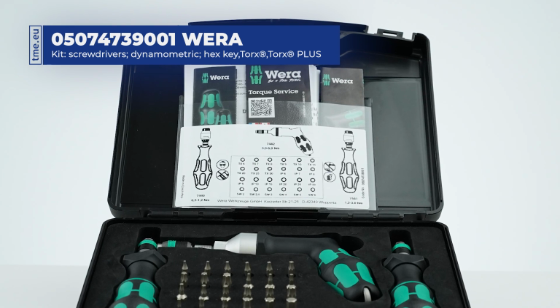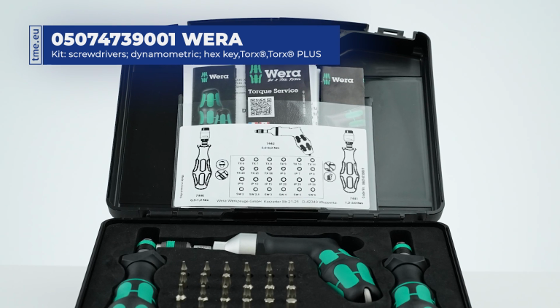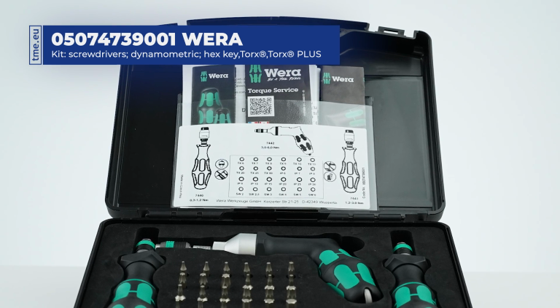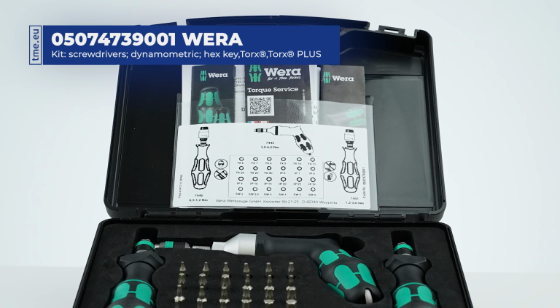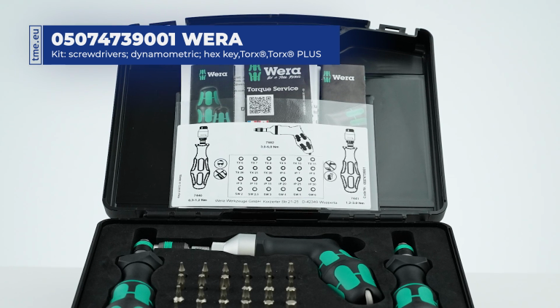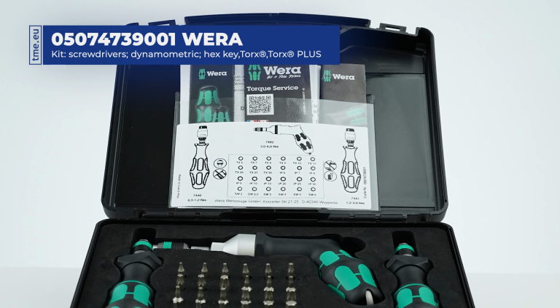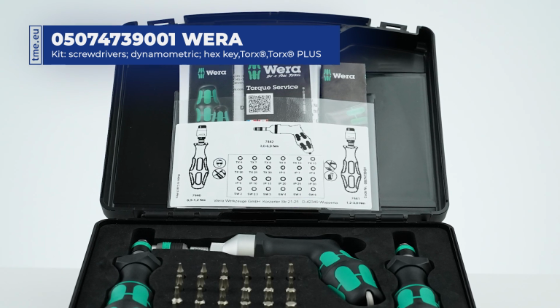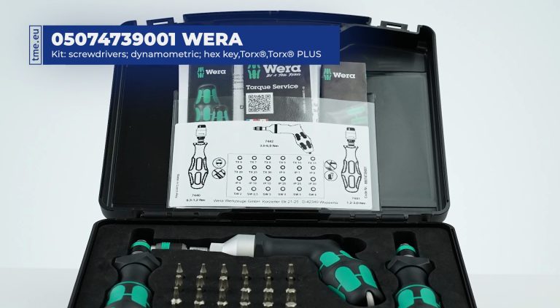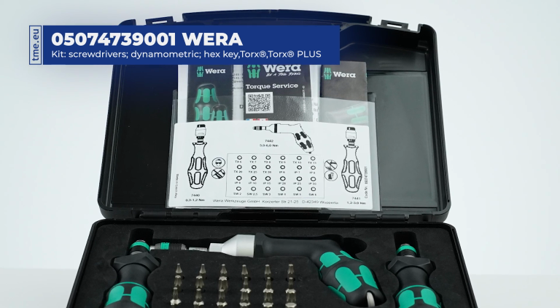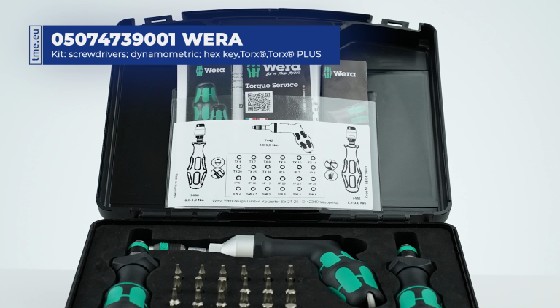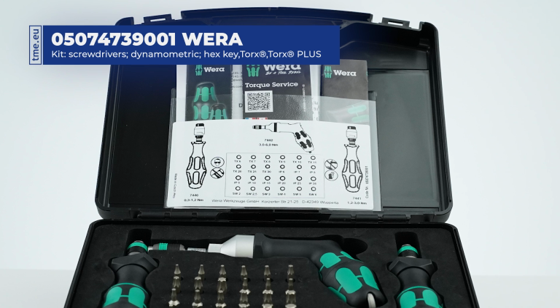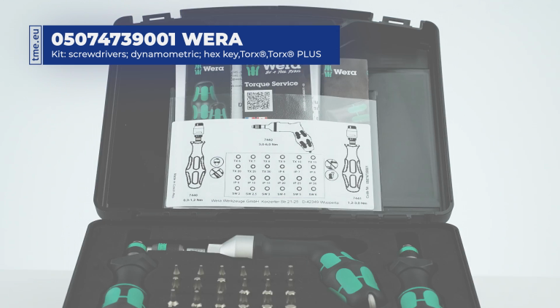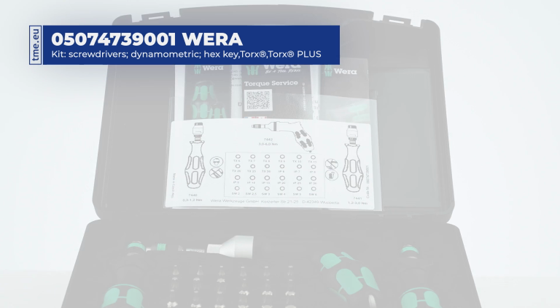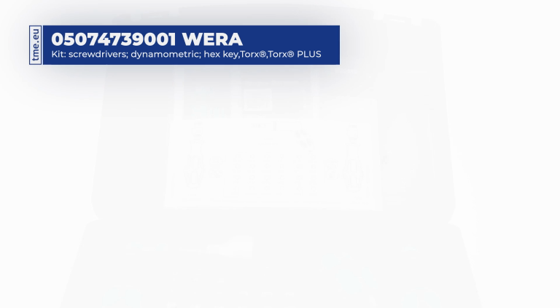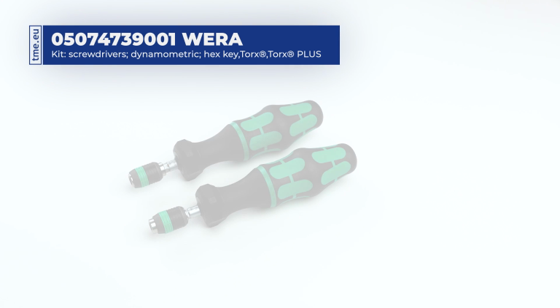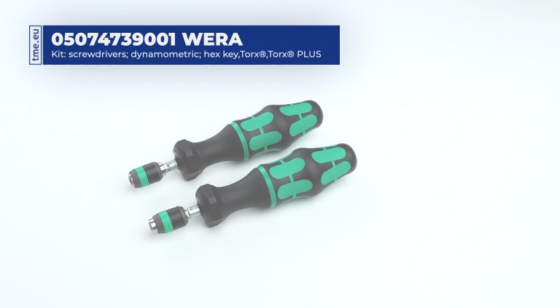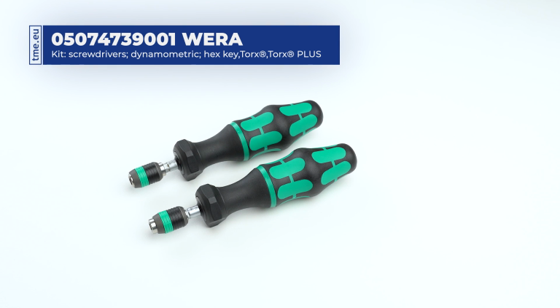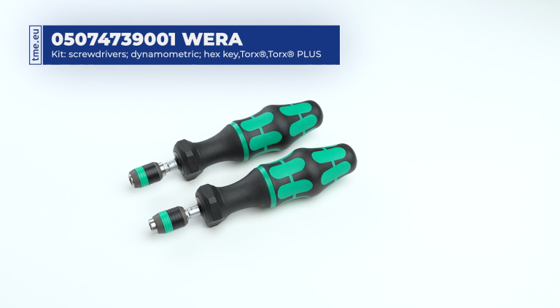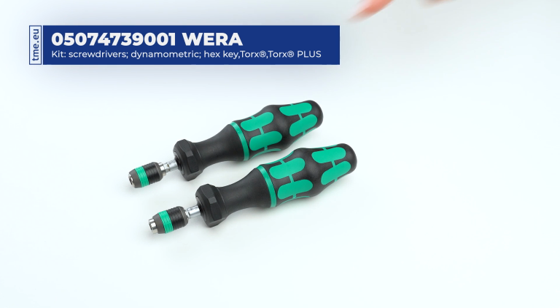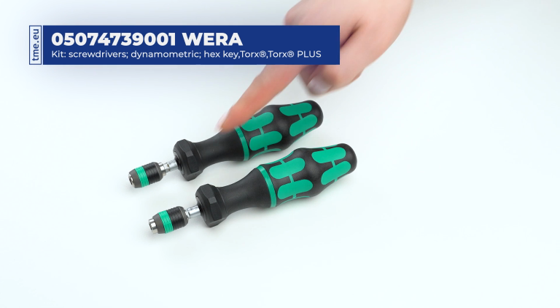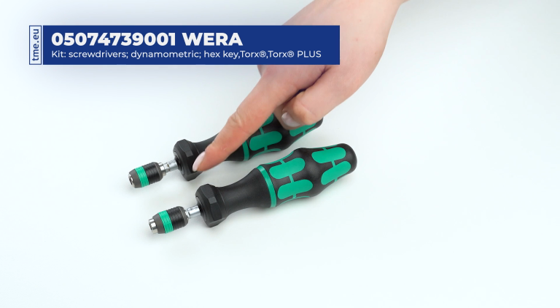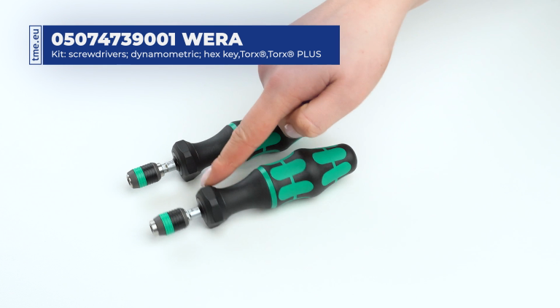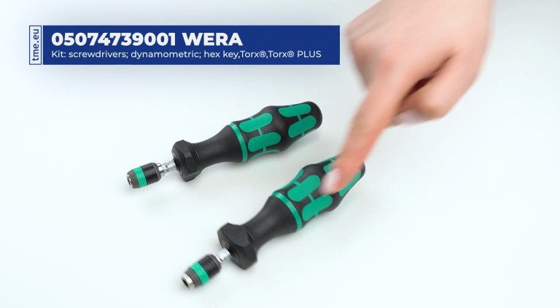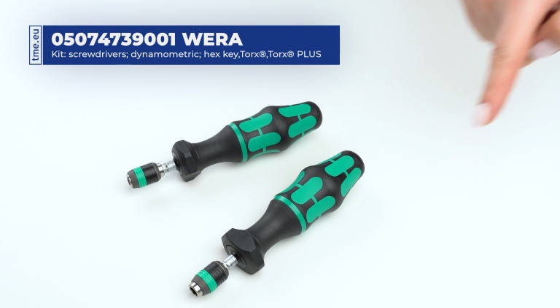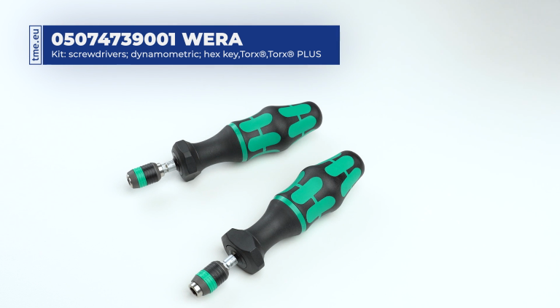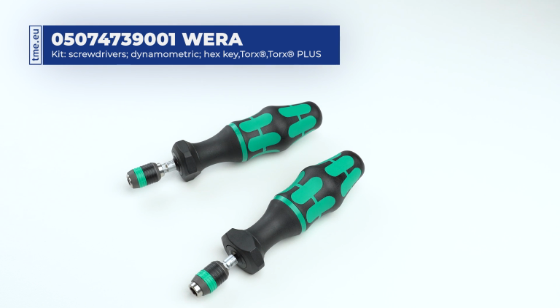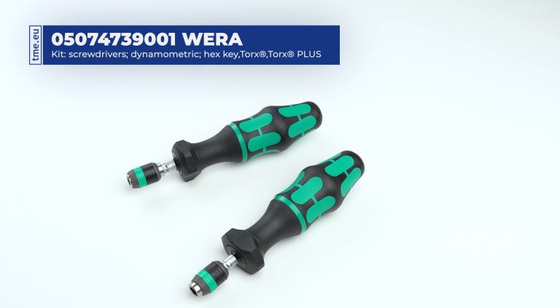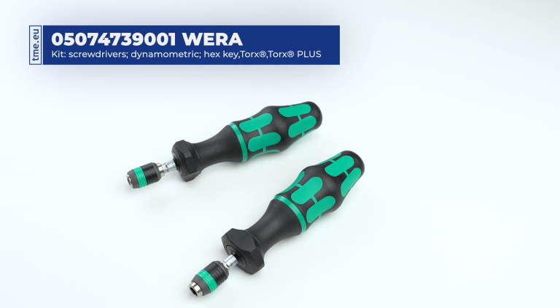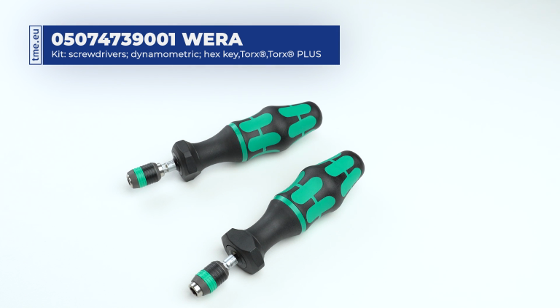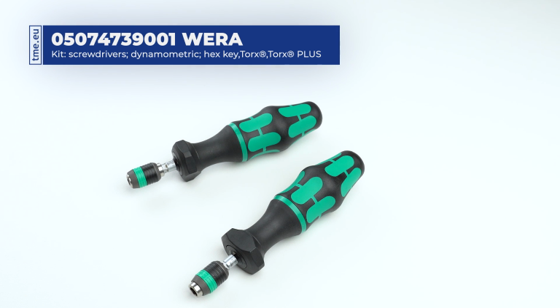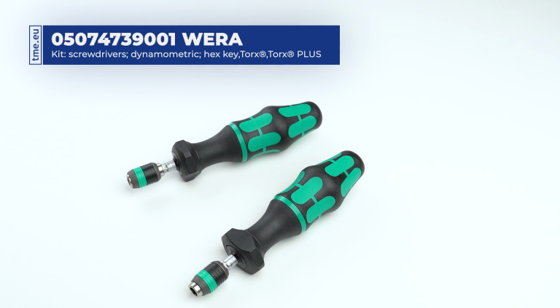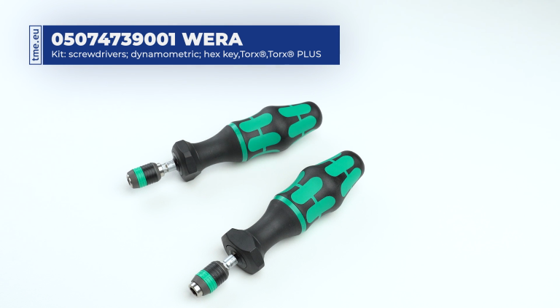This VERA original mounting system allows for quick changing and keeps bits safely in place. With every set you get documentation including a calibration certificate. Remember to store your torque tool set at the lowest value.